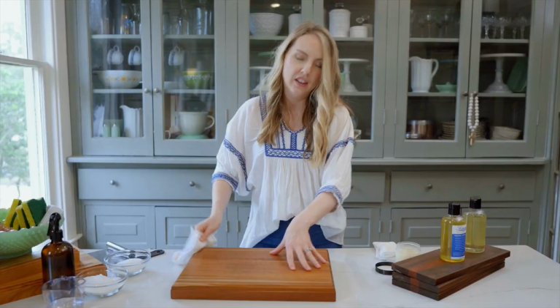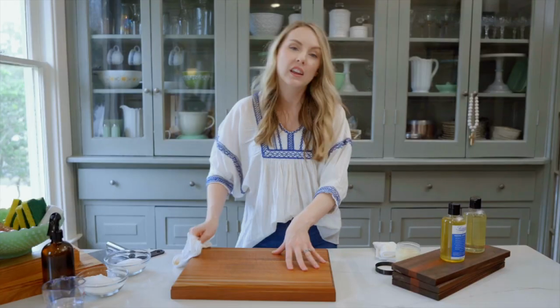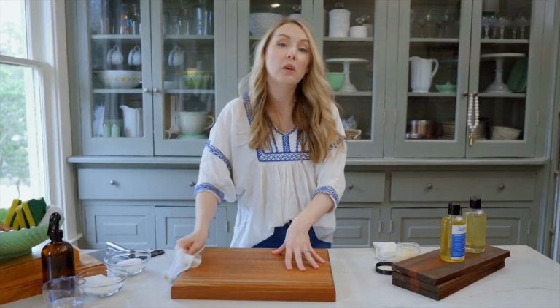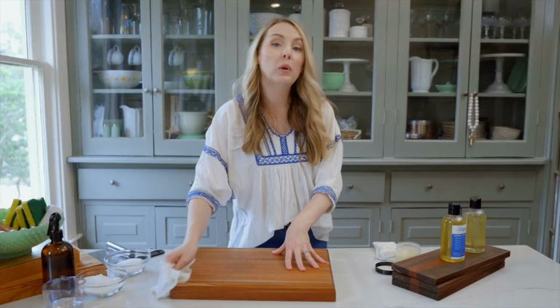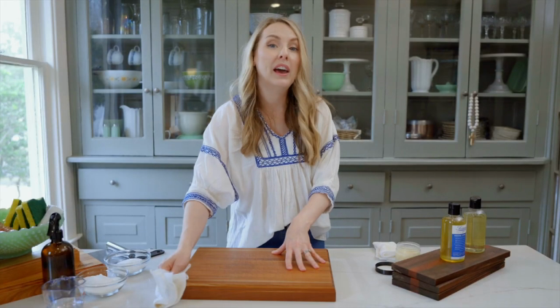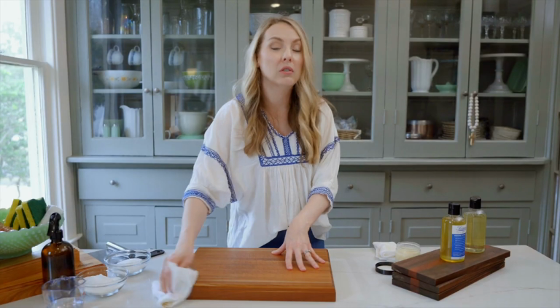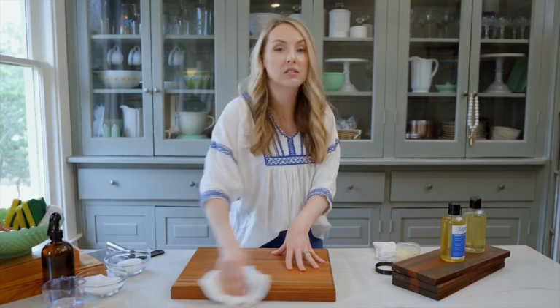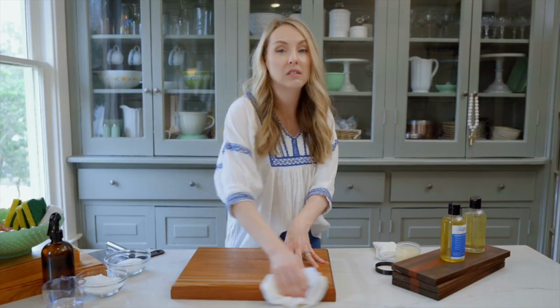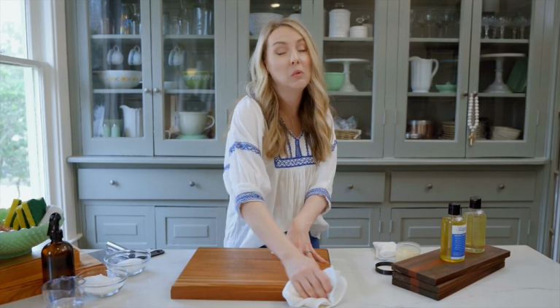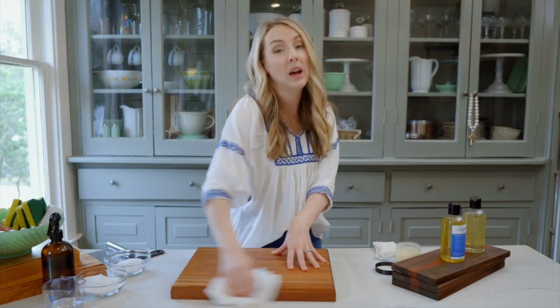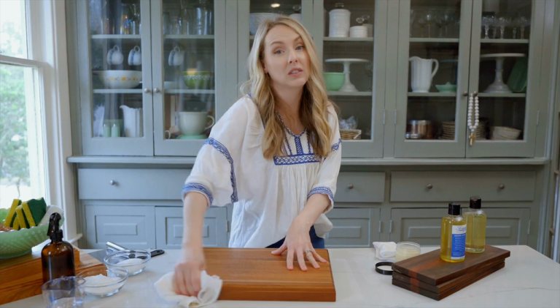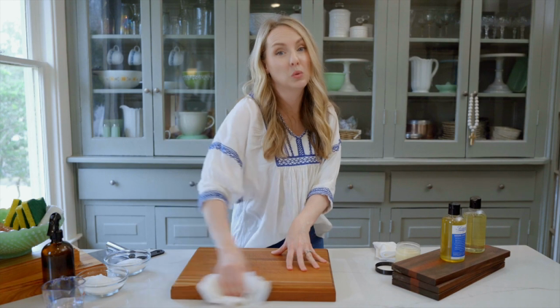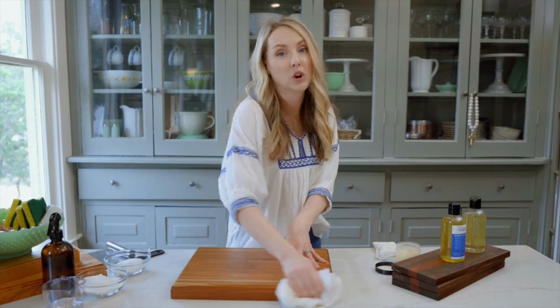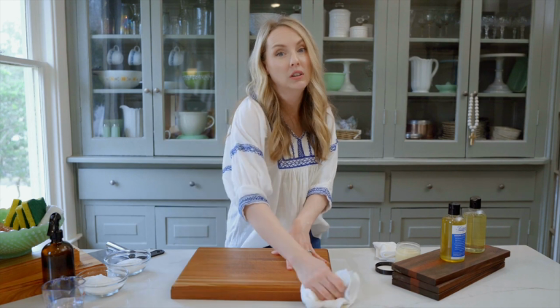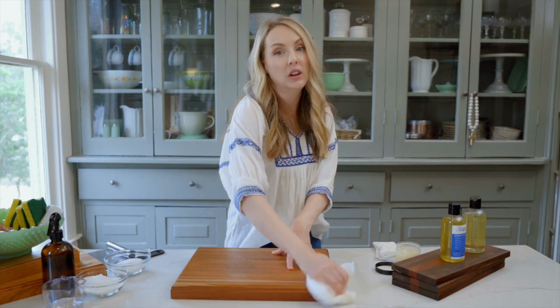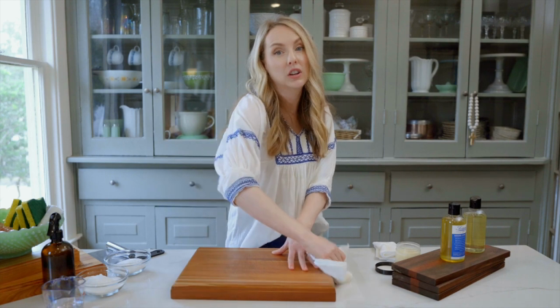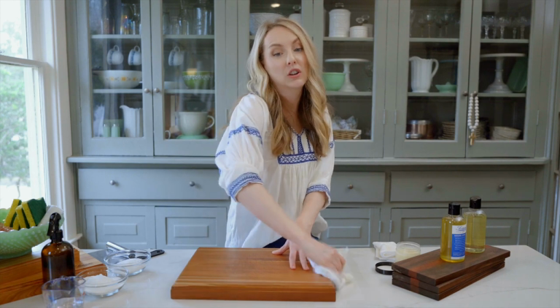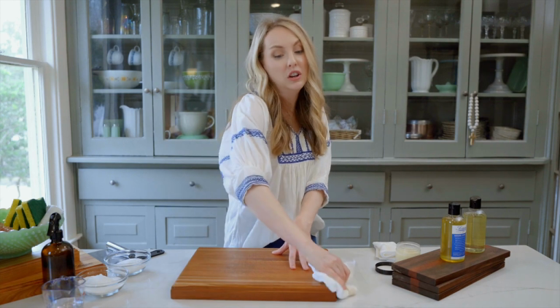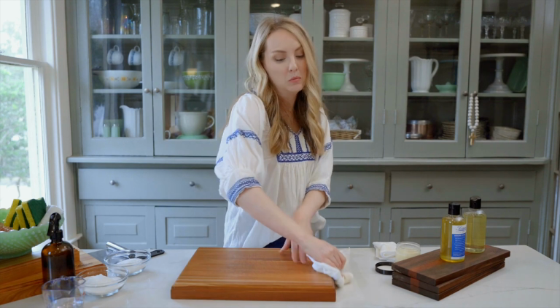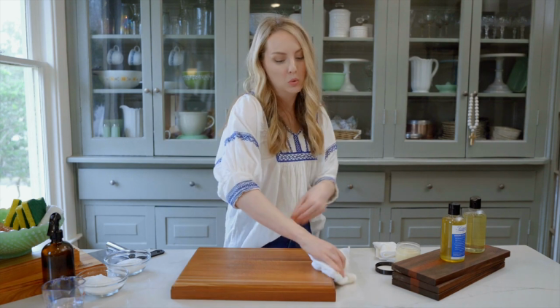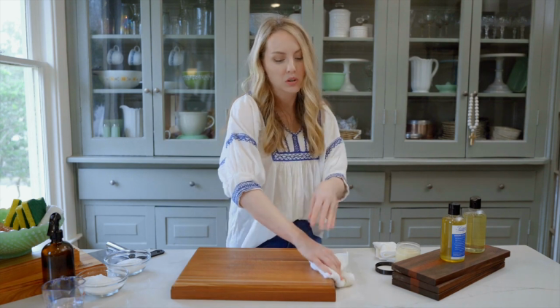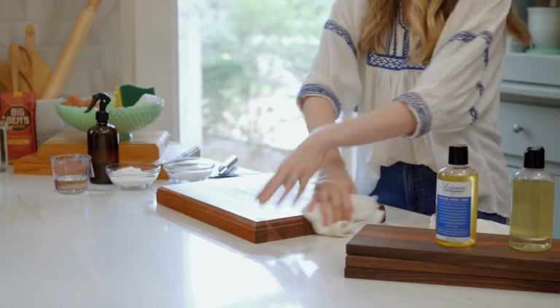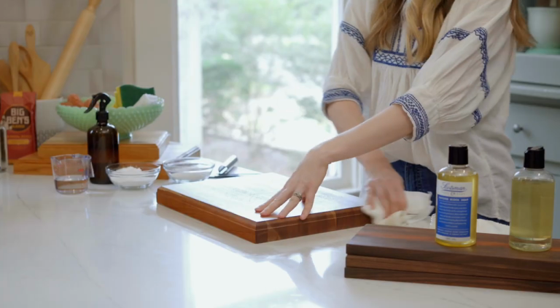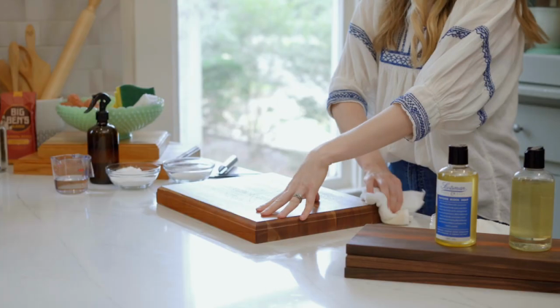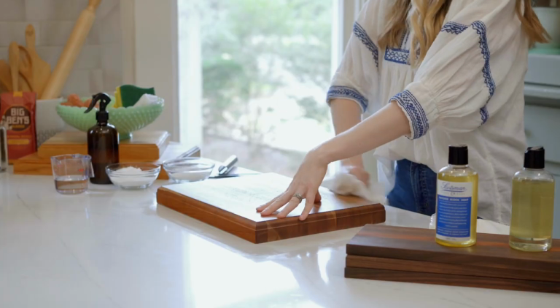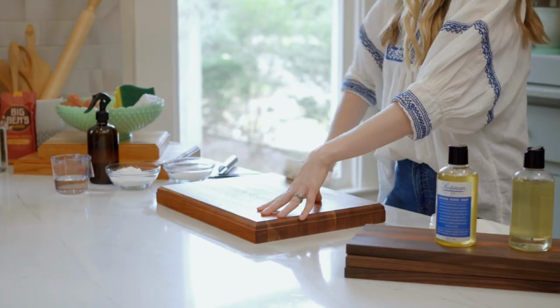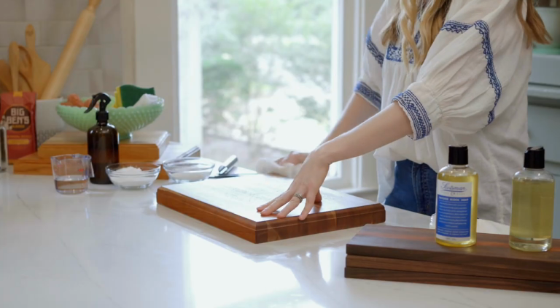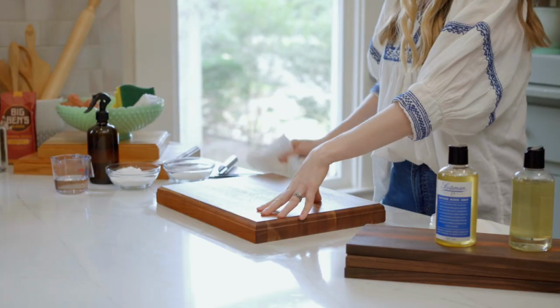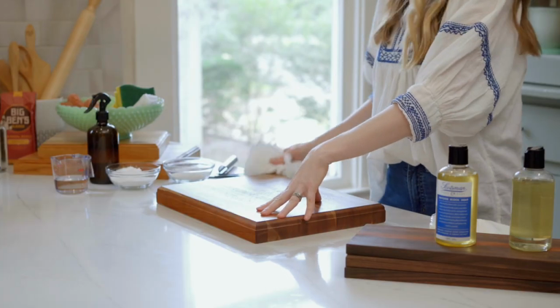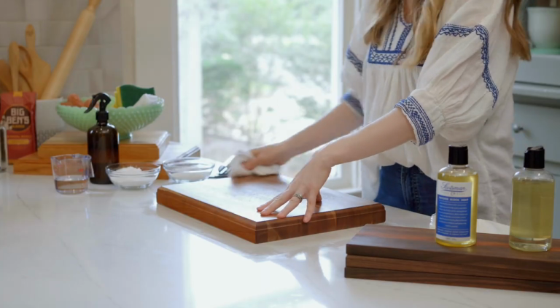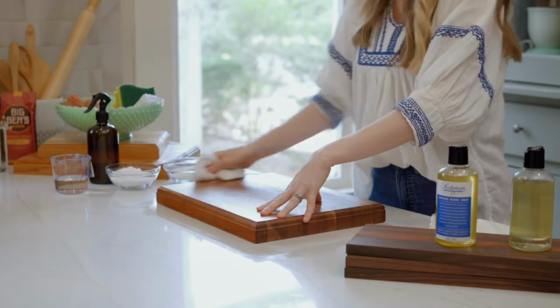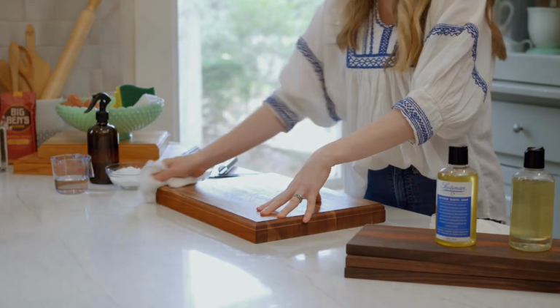In a couple of hours, this wax will harden and your cutting board will be as good as new.